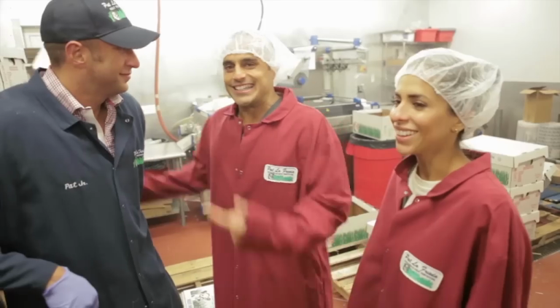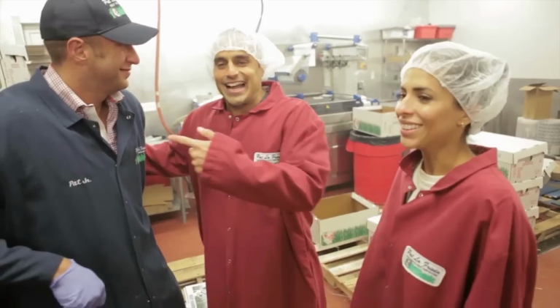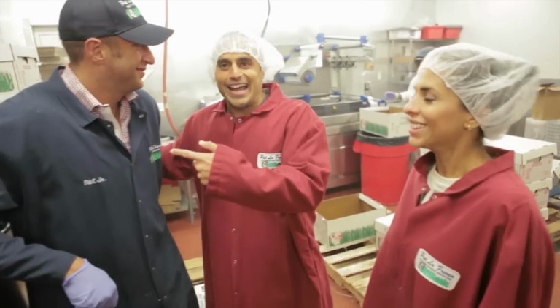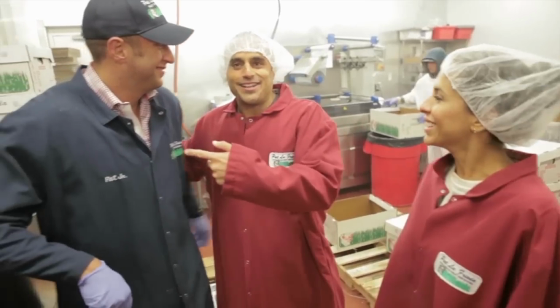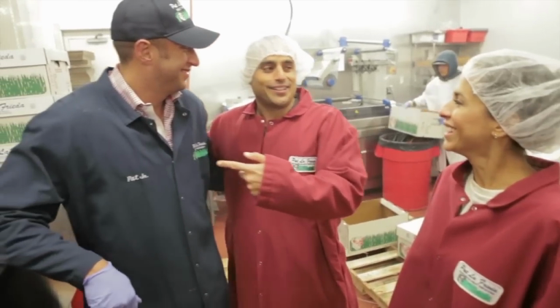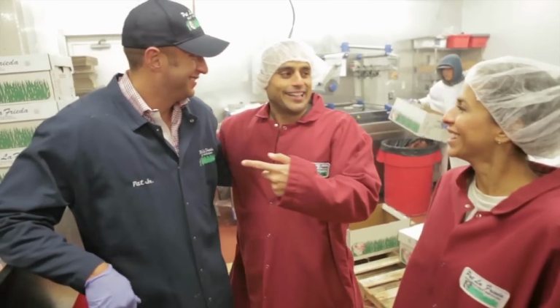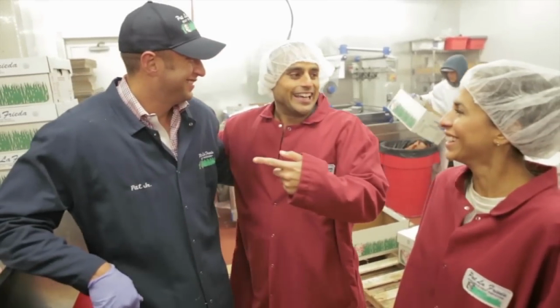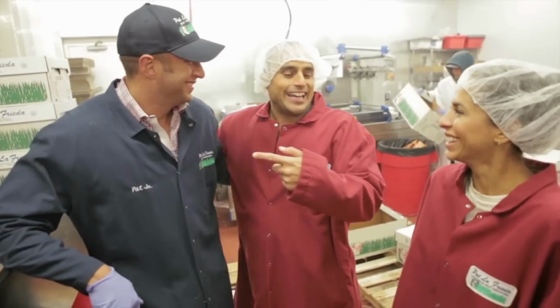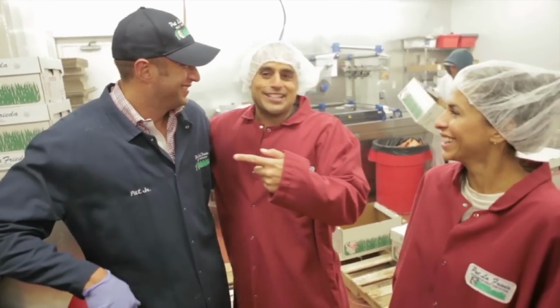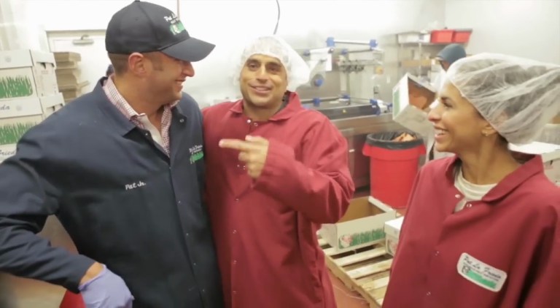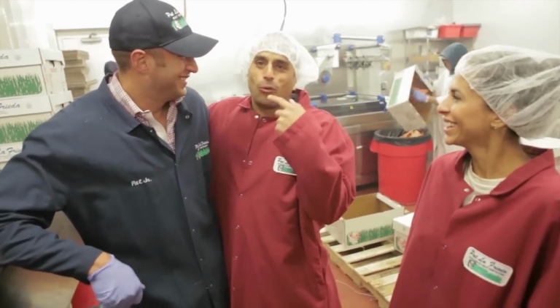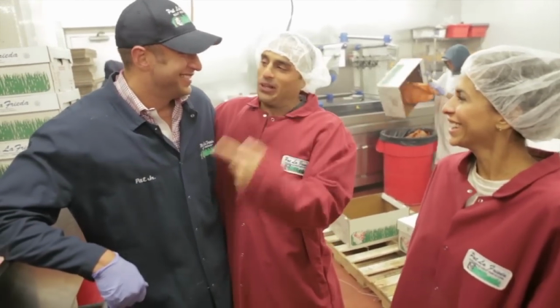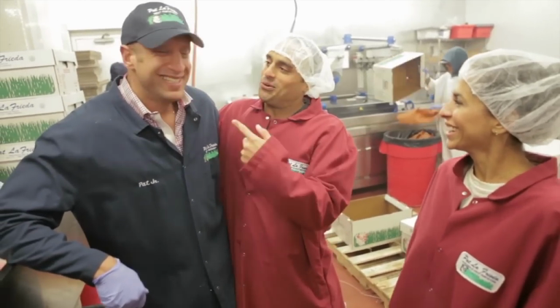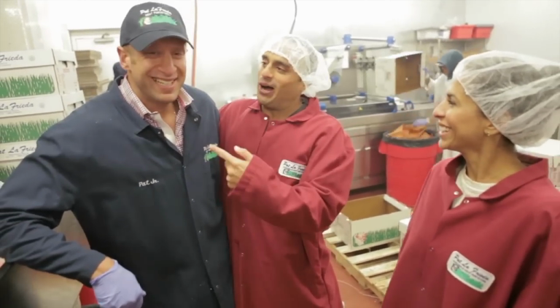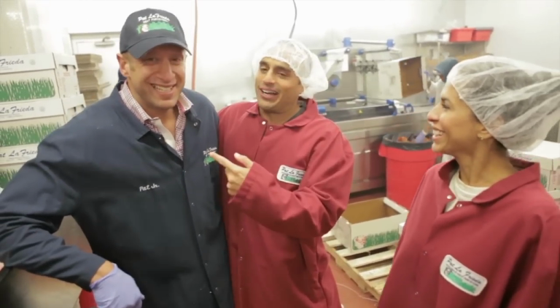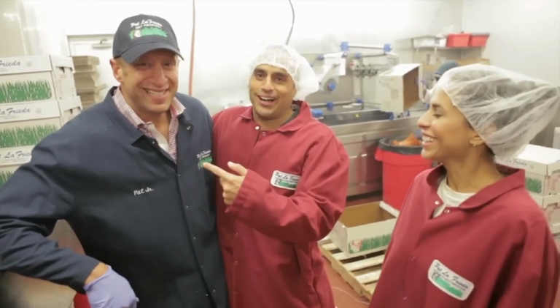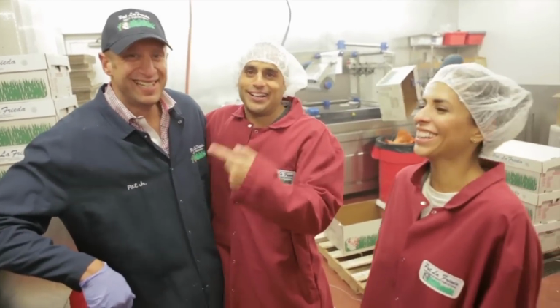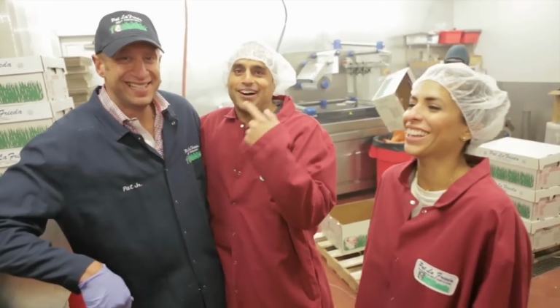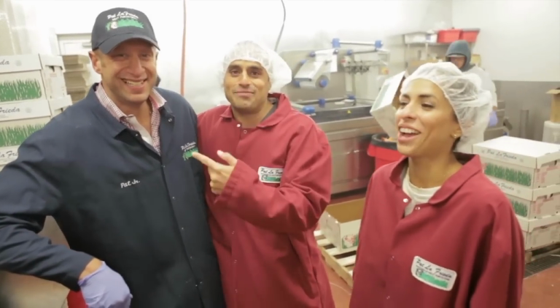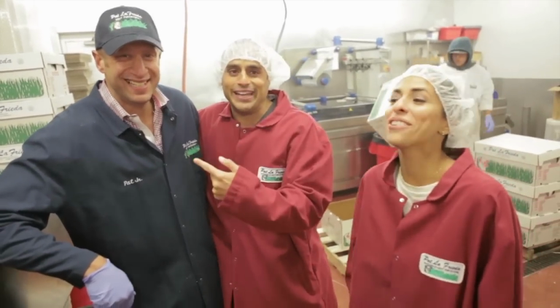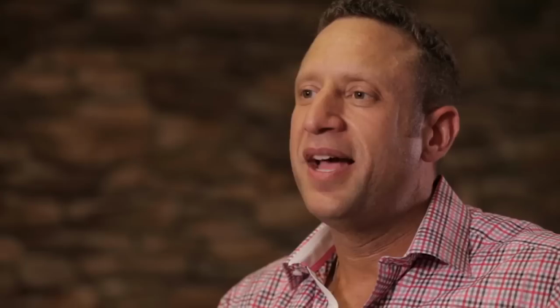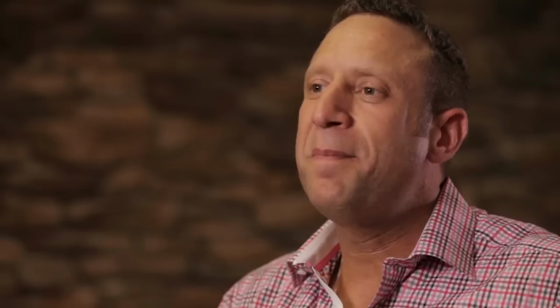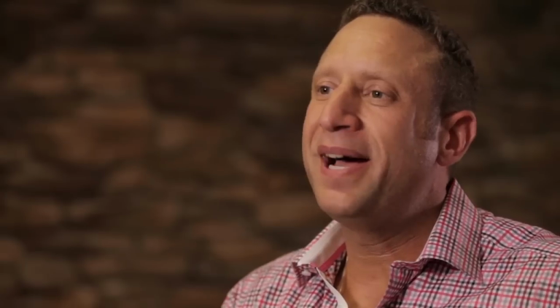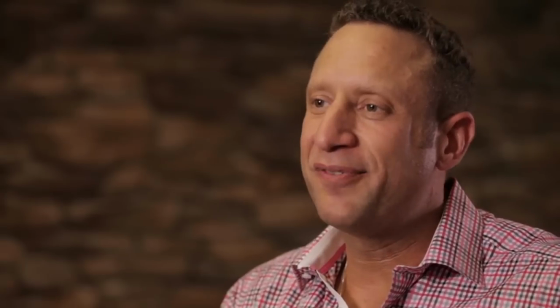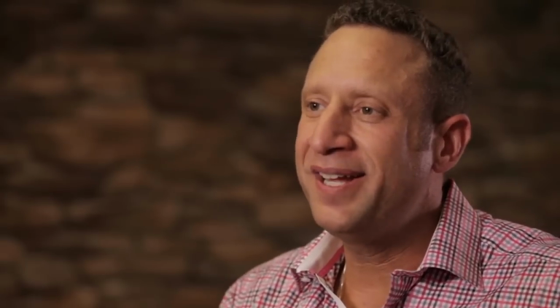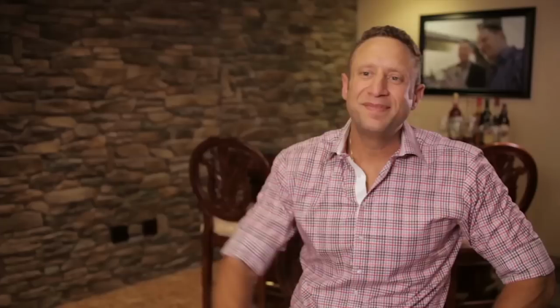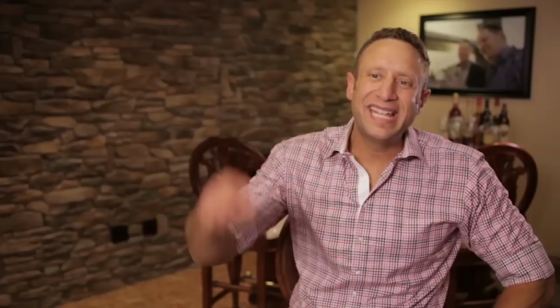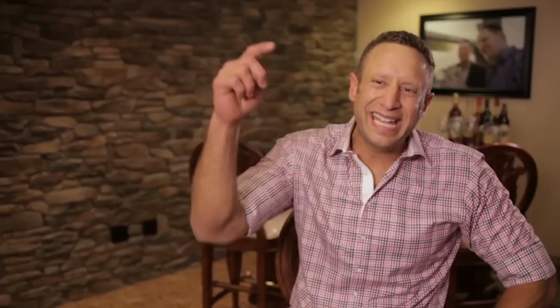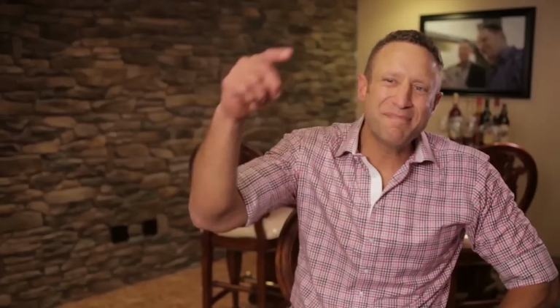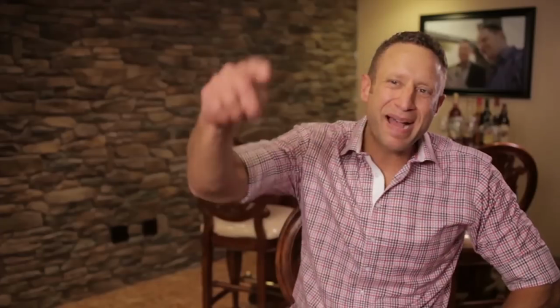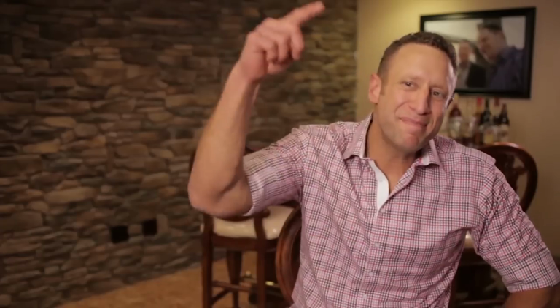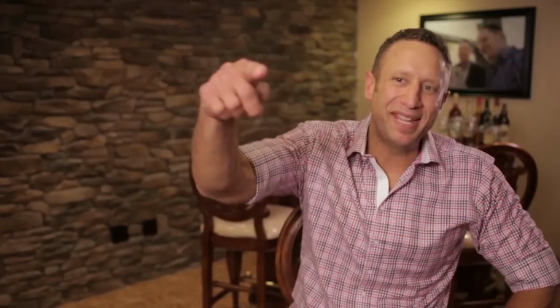This guy is the Willy Wonka of meat. I'm Pat LaFrieda — eat my meat.